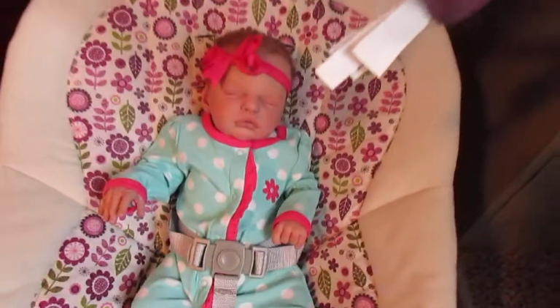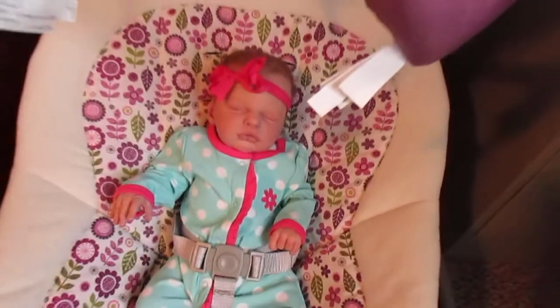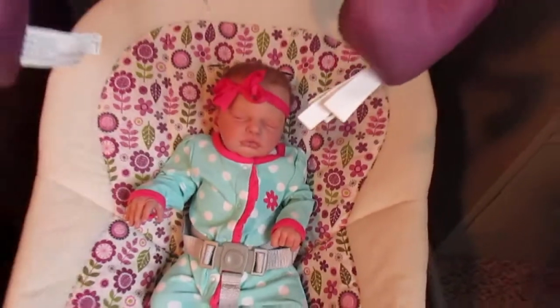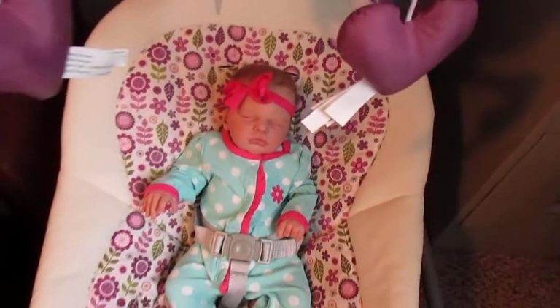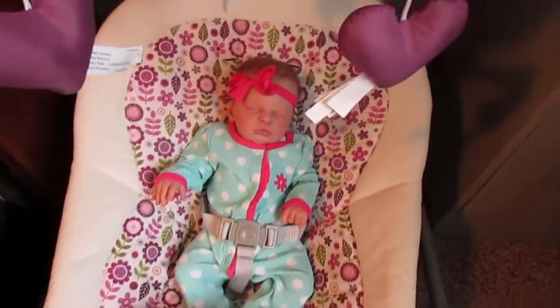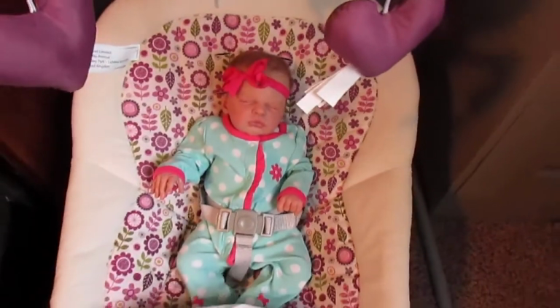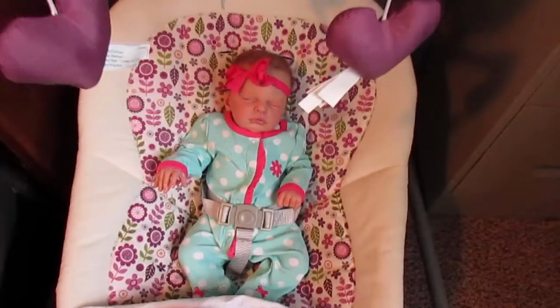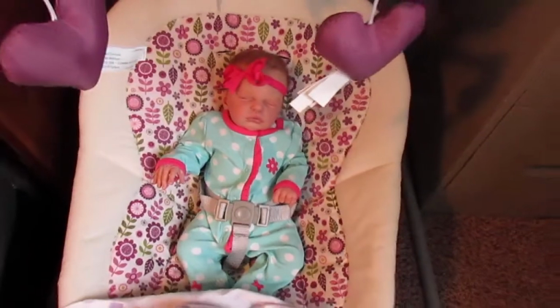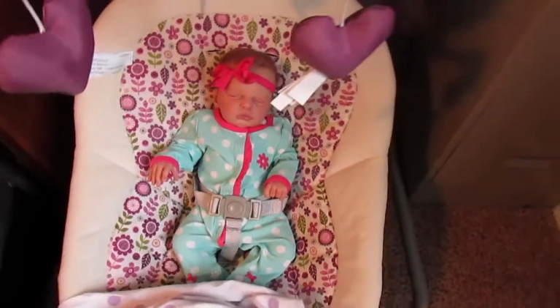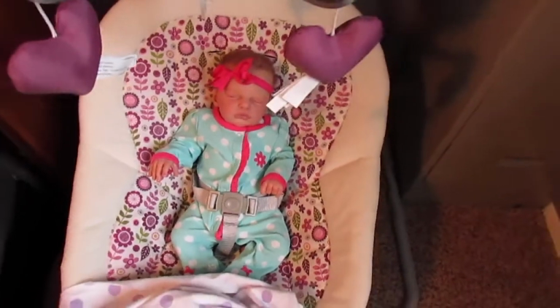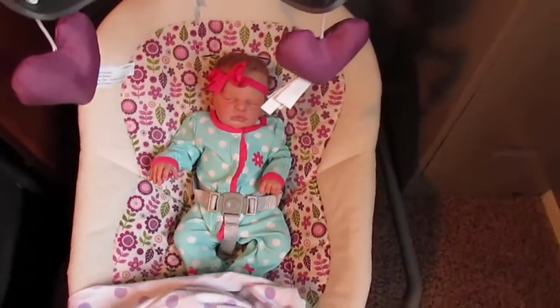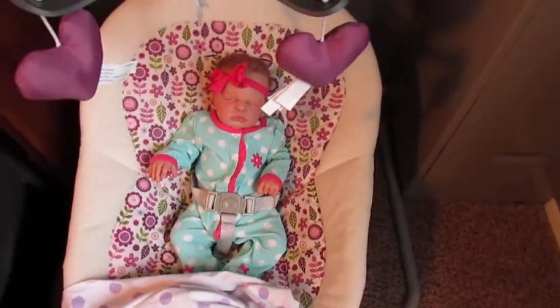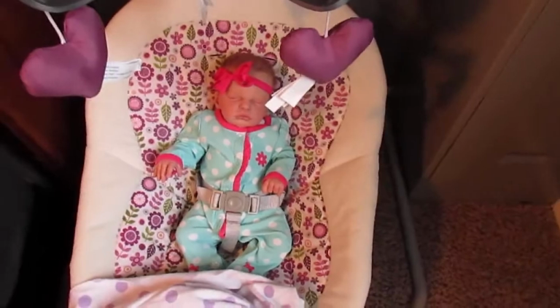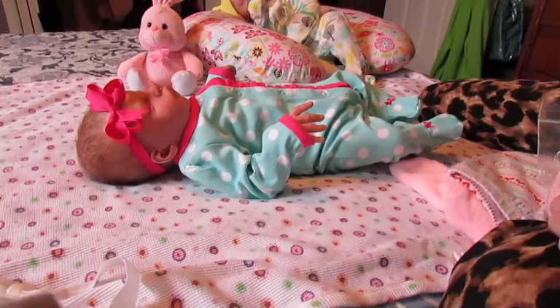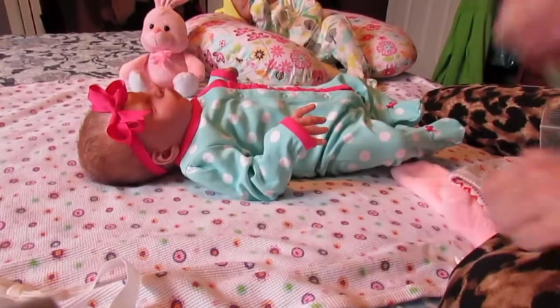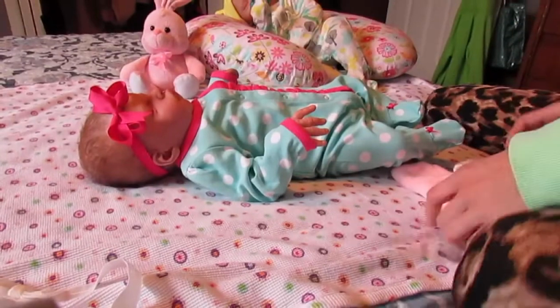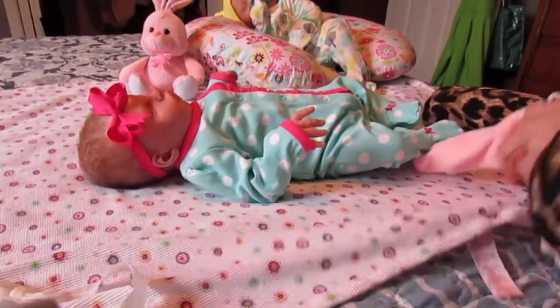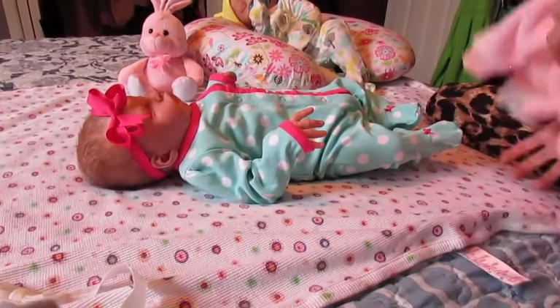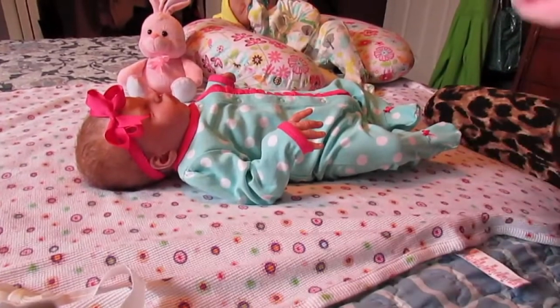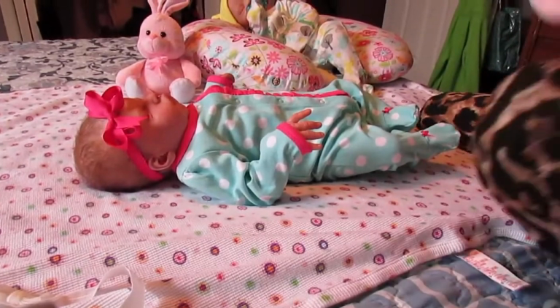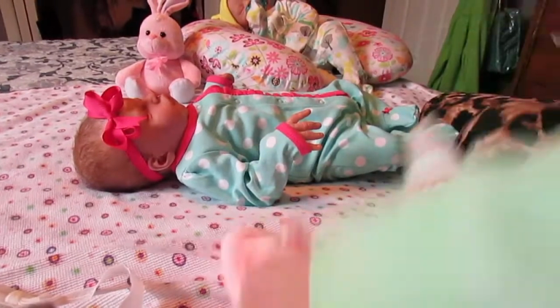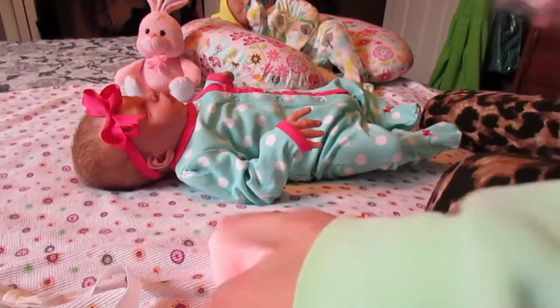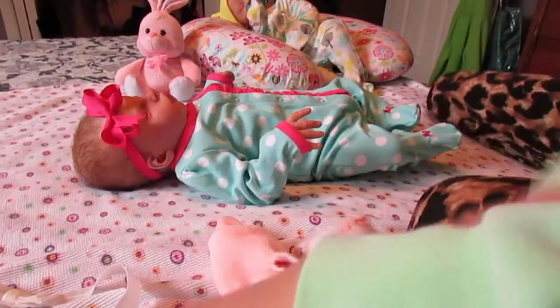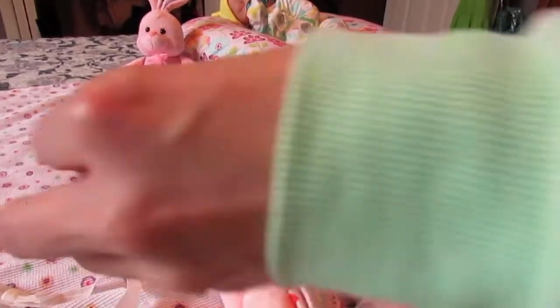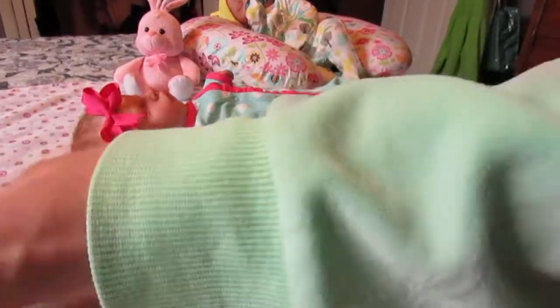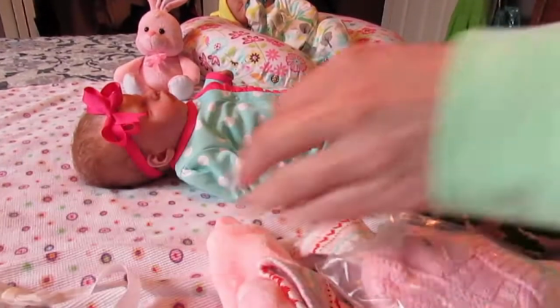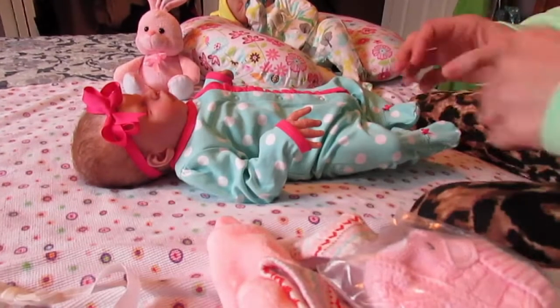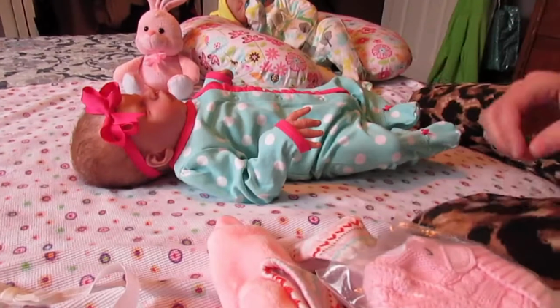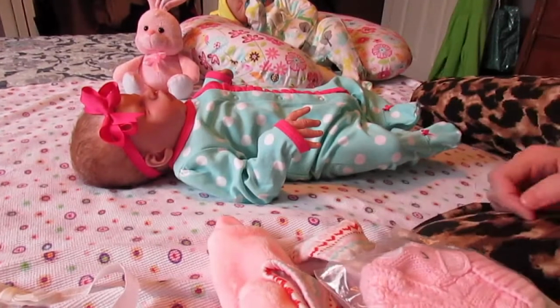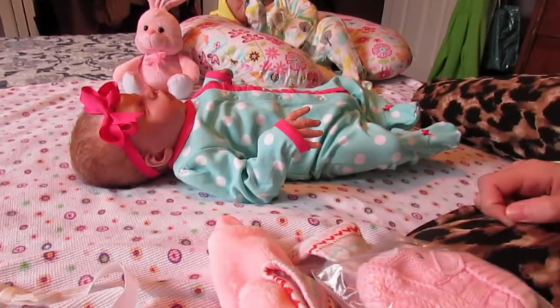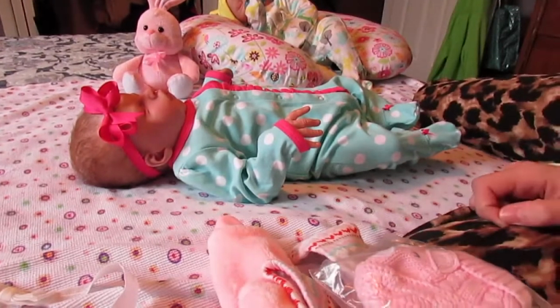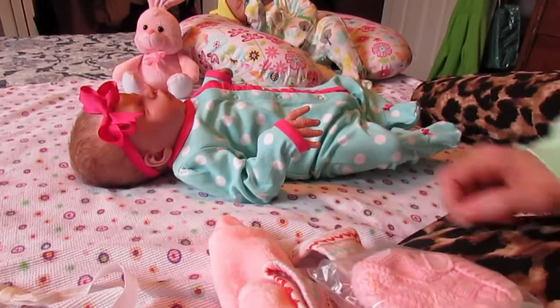I'm going to get her started to get changed. I got her over to the bed, so now I can change her.